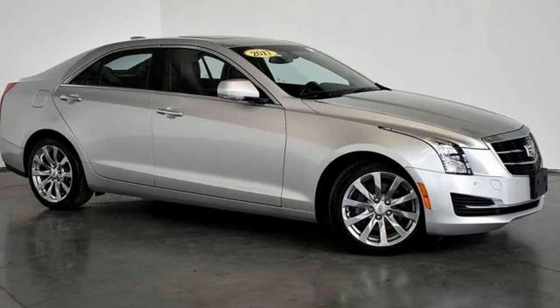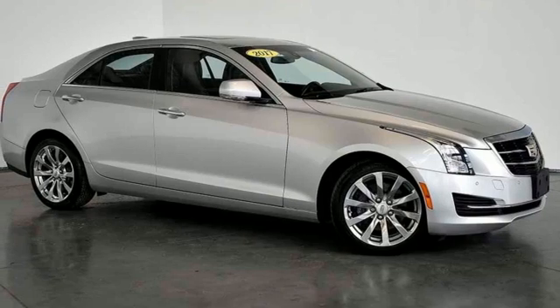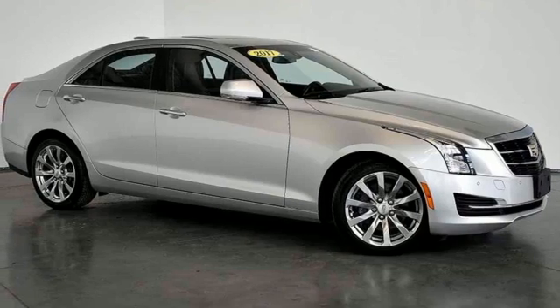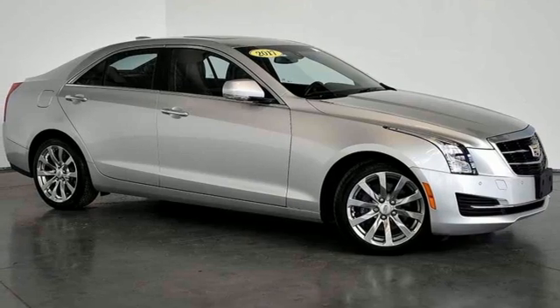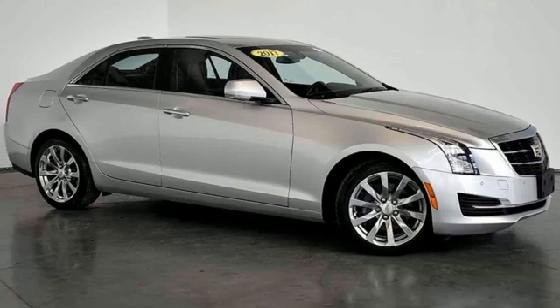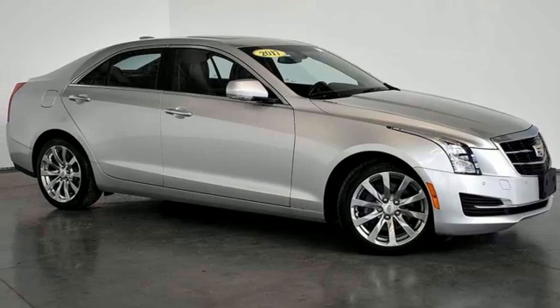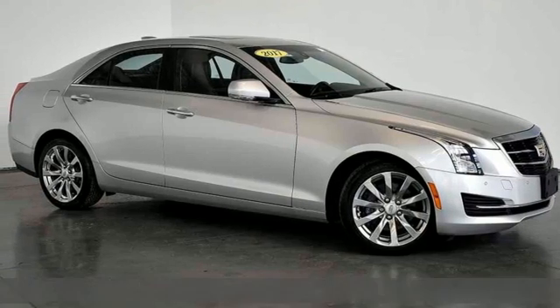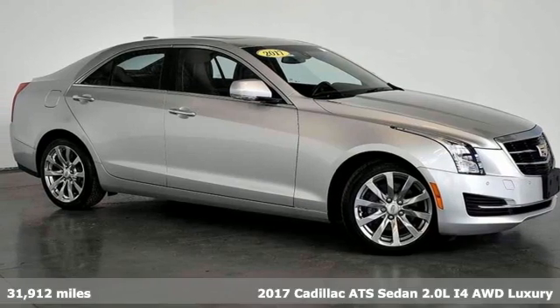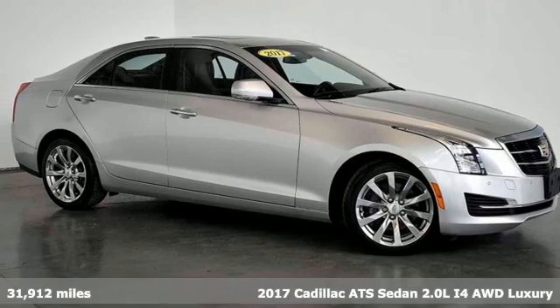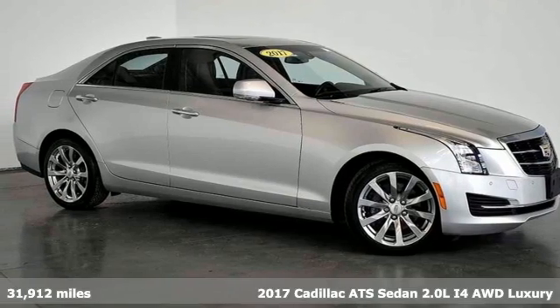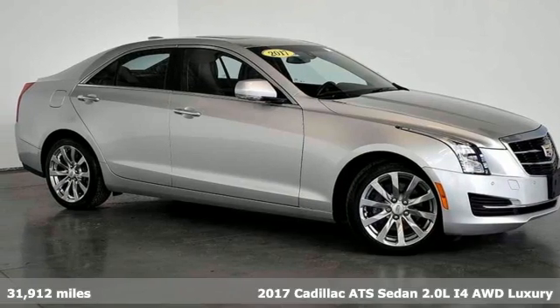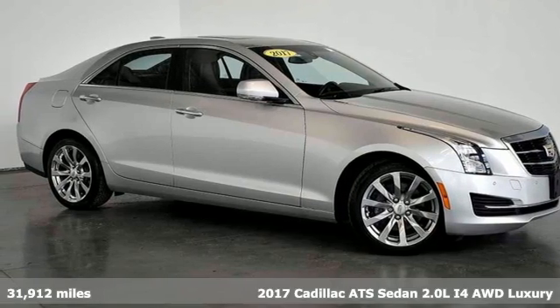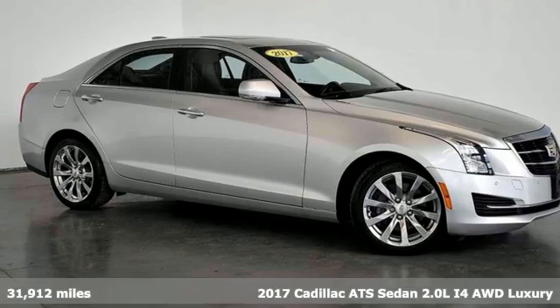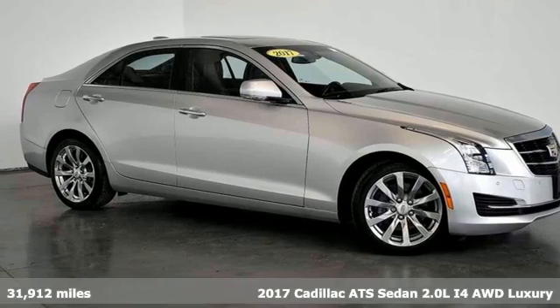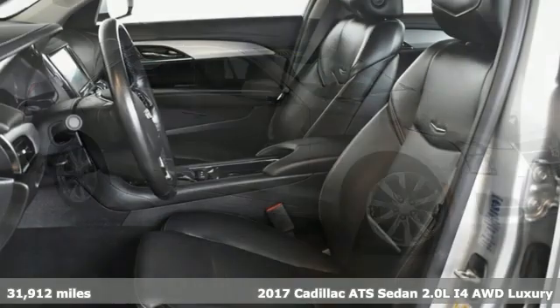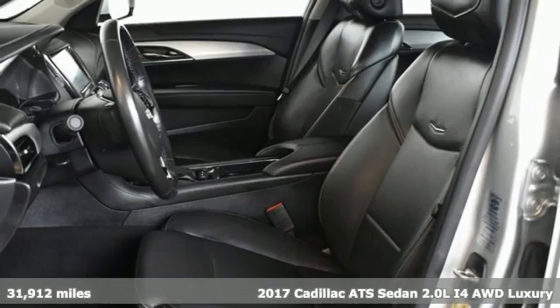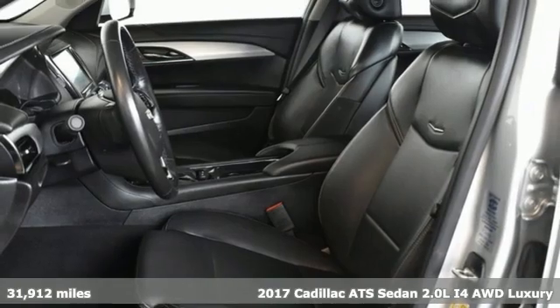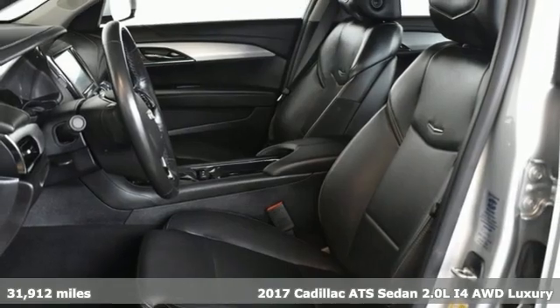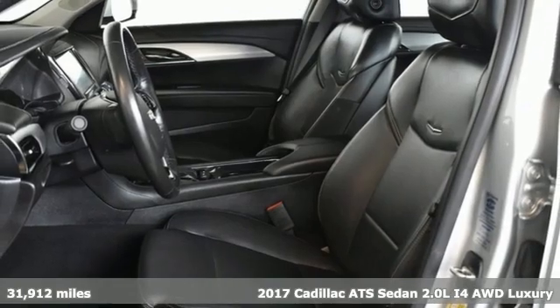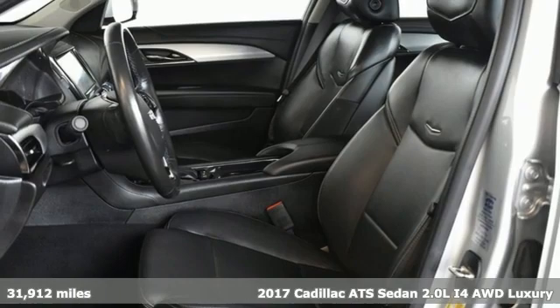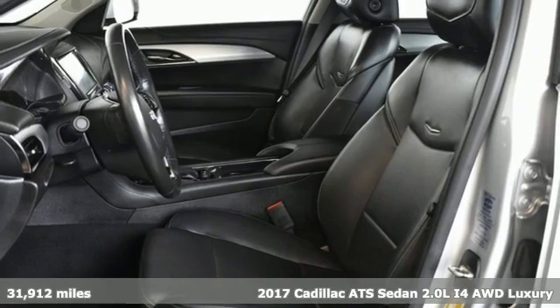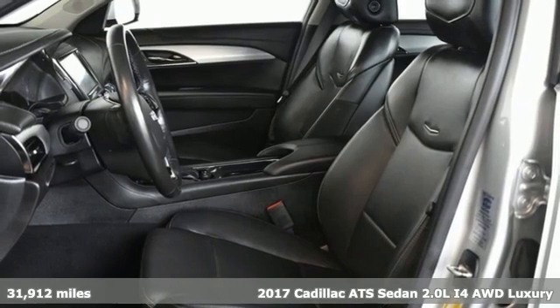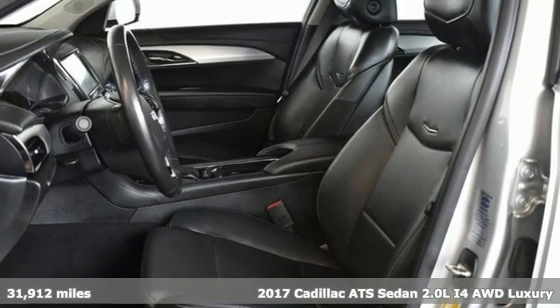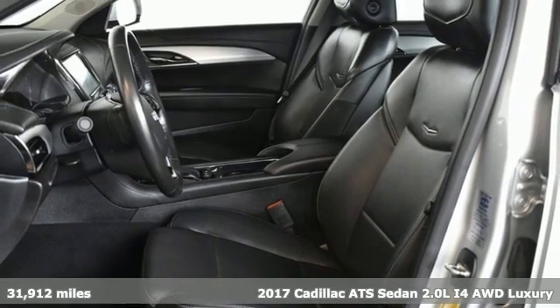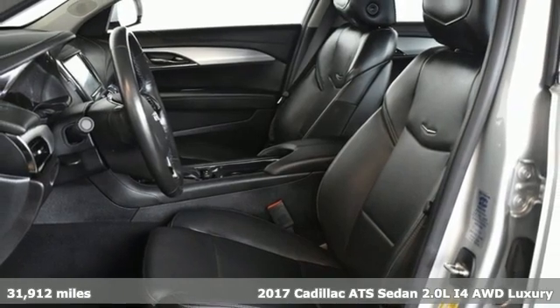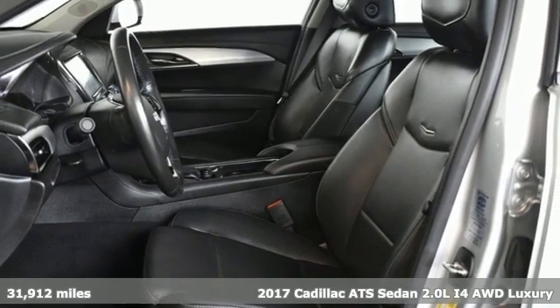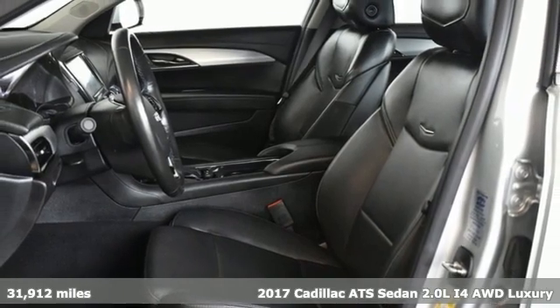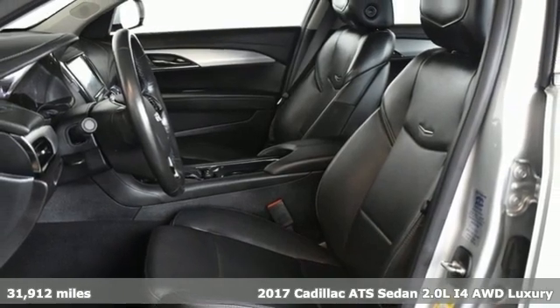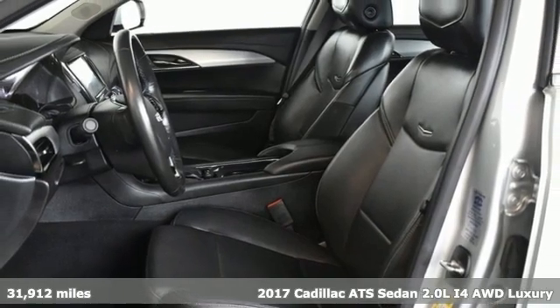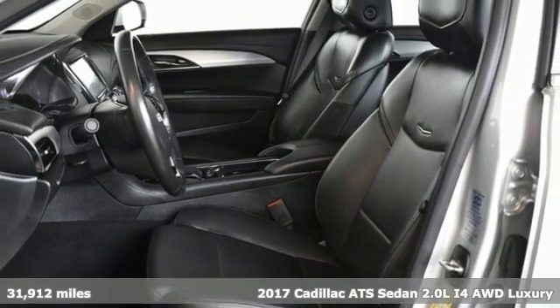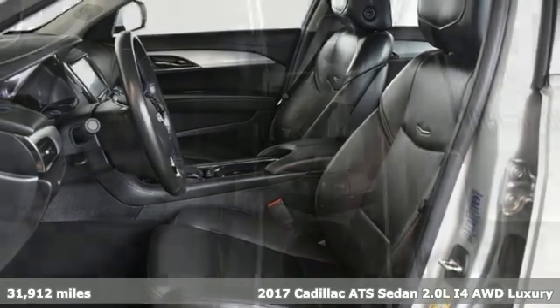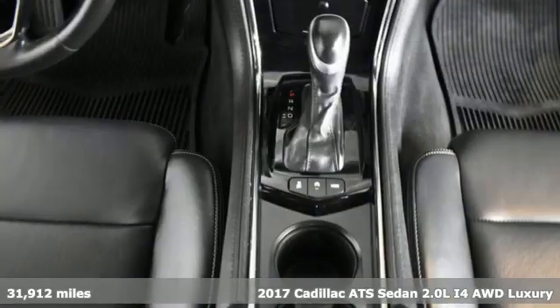It's a 2017 Cadillac ATS Sedan, an exquisitely expressive sports sedan with the spirit of a race car.